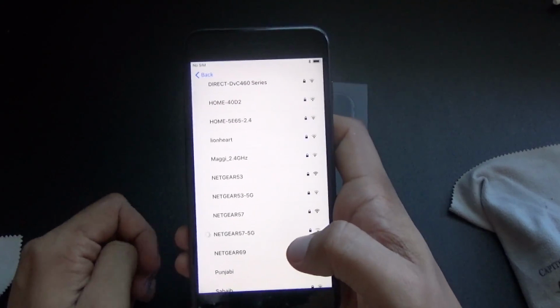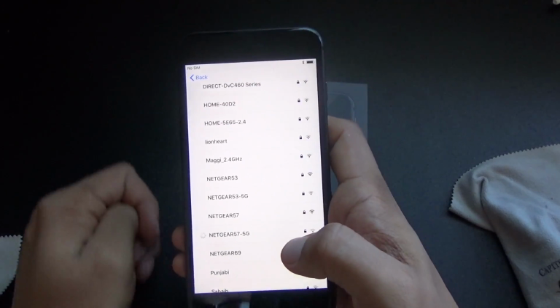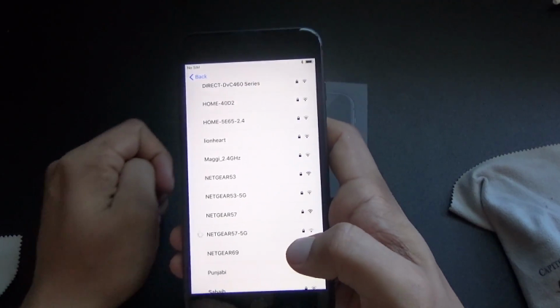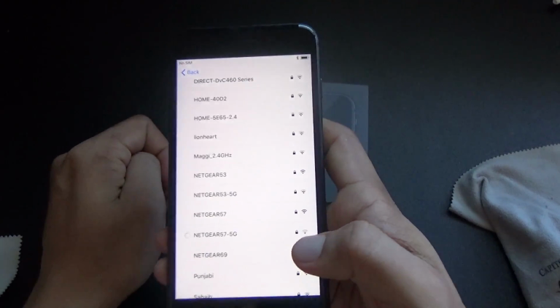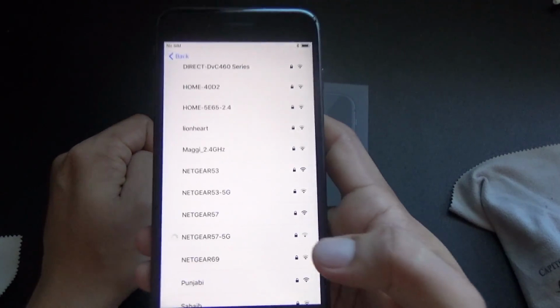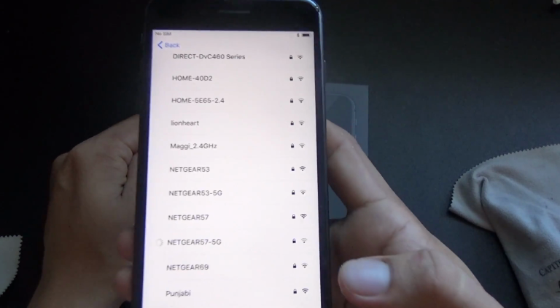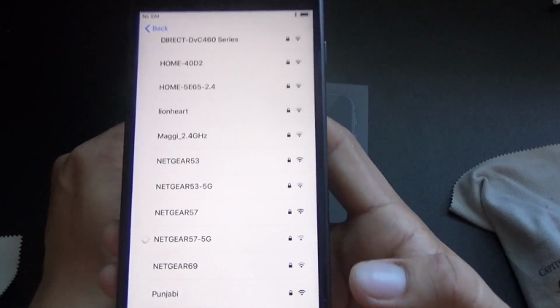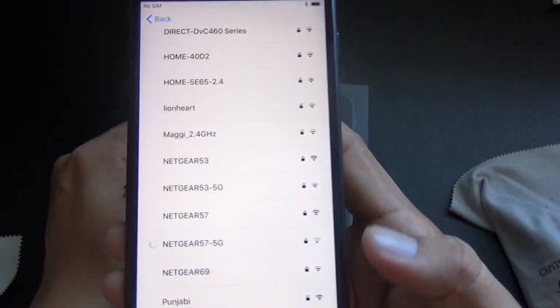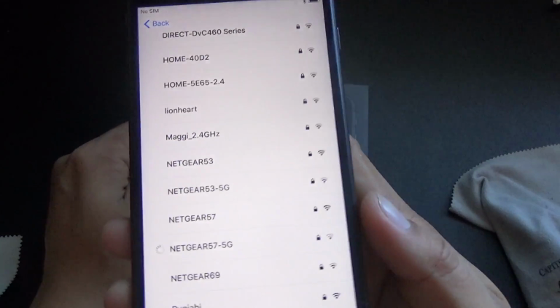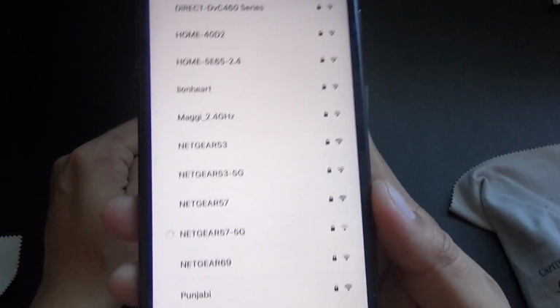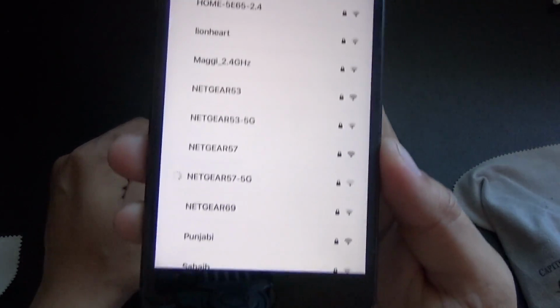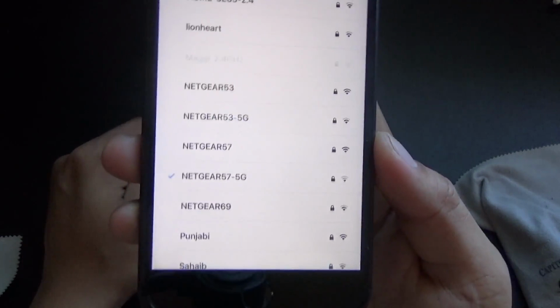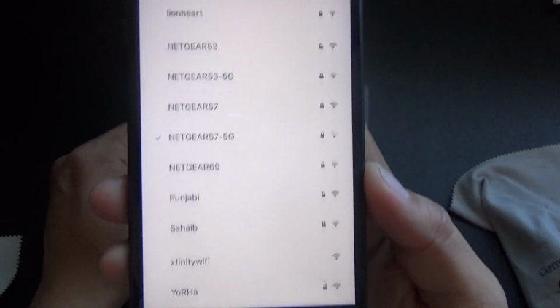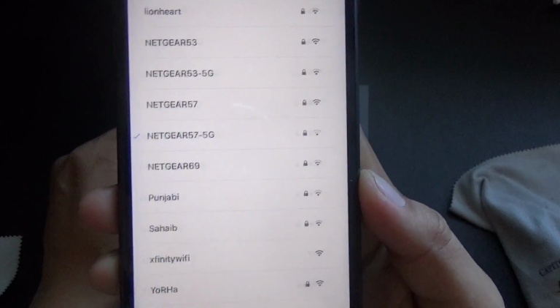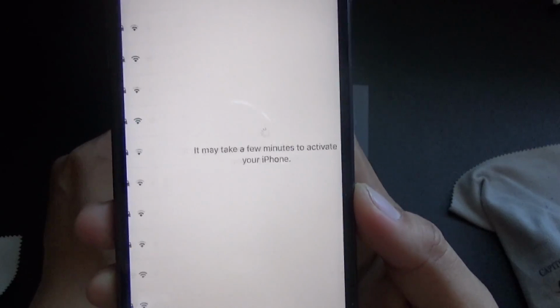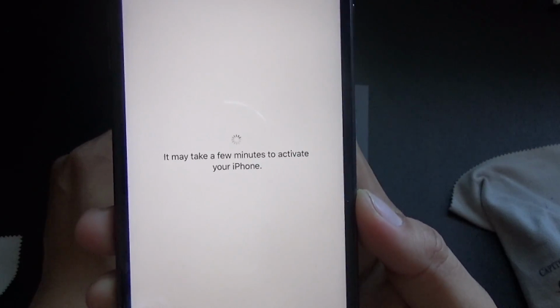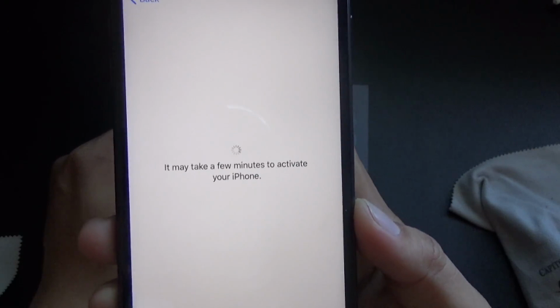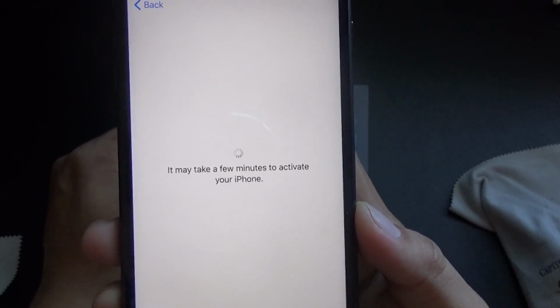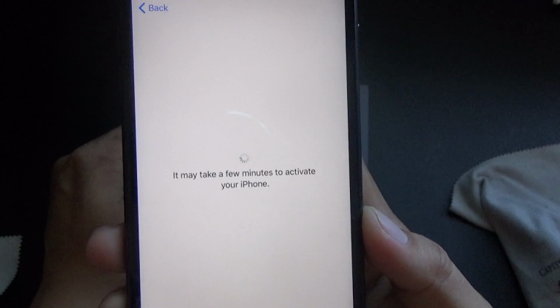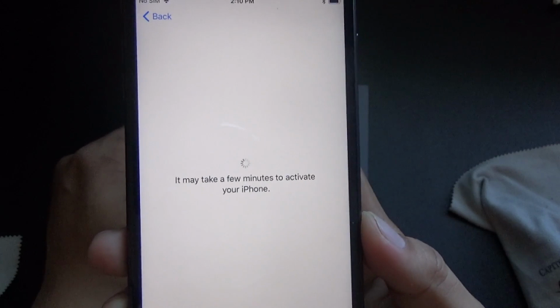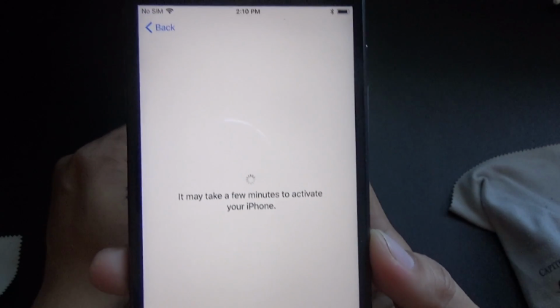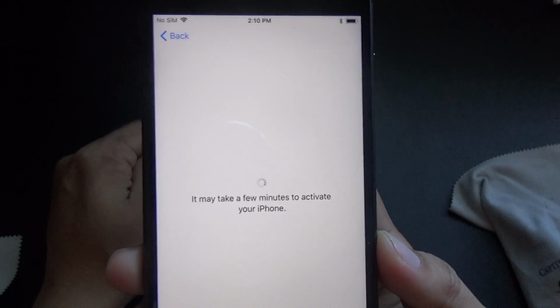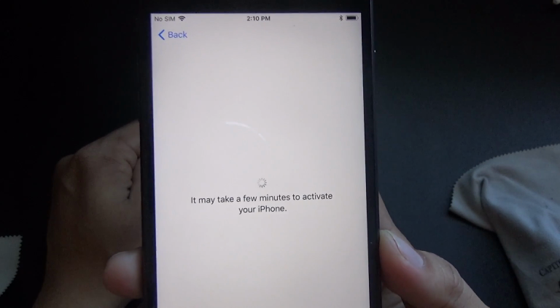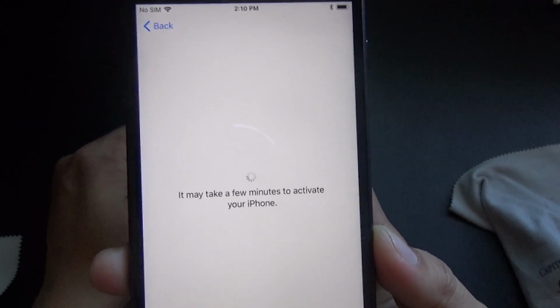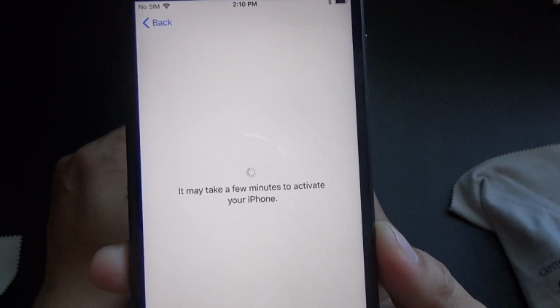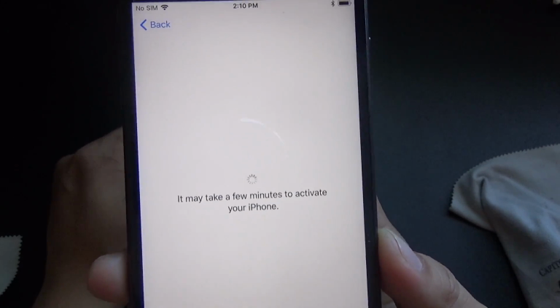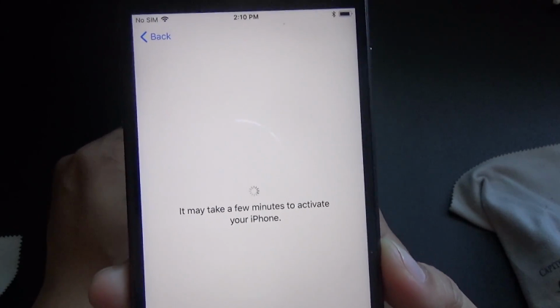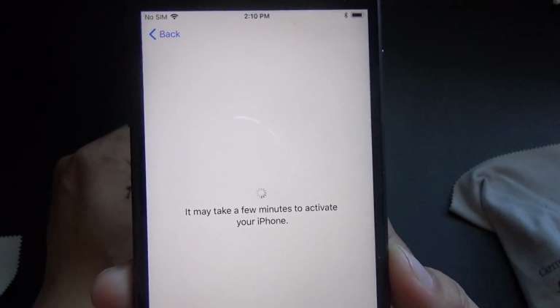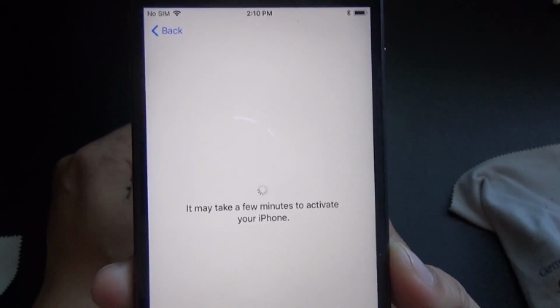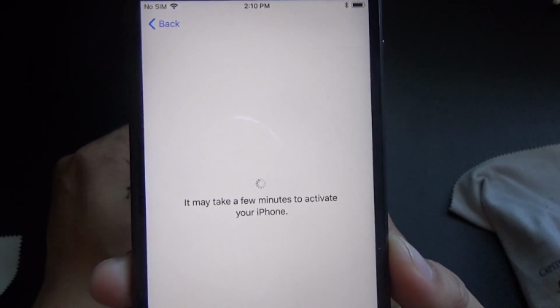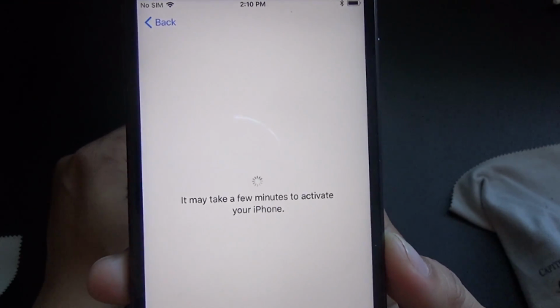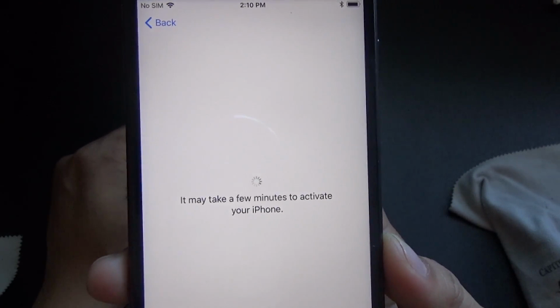Sorry about that guys, I feel a little bit sick. As you can see, I'm connected through the Wi-Fi.